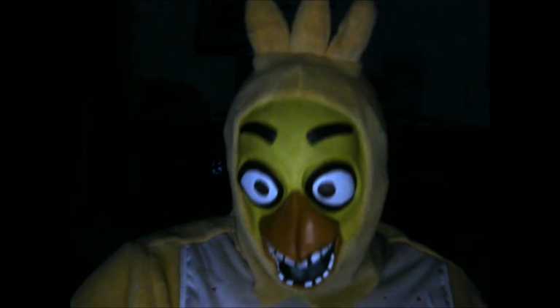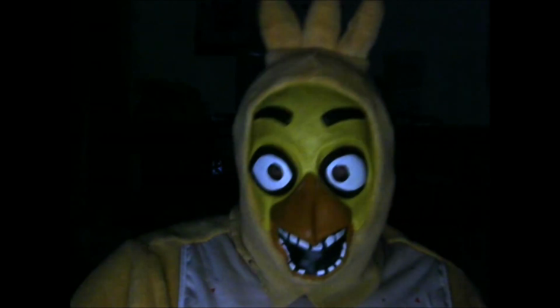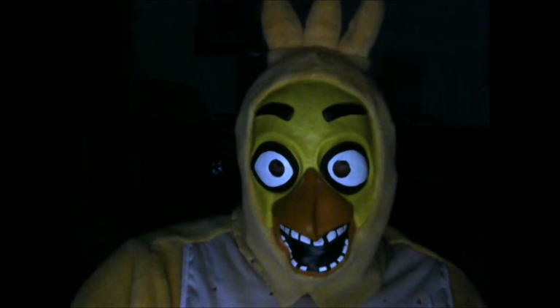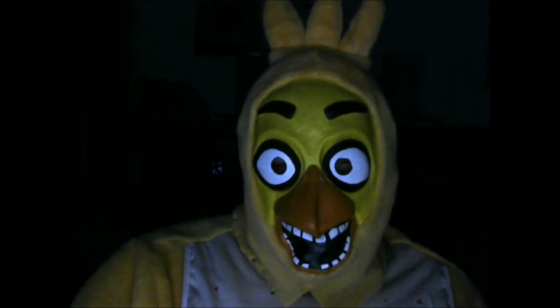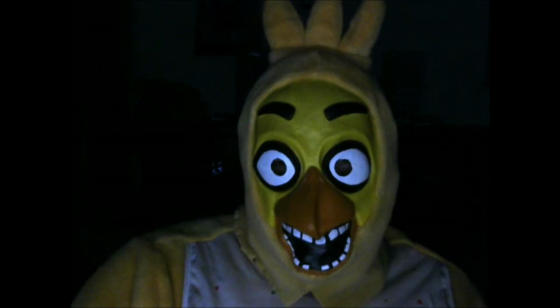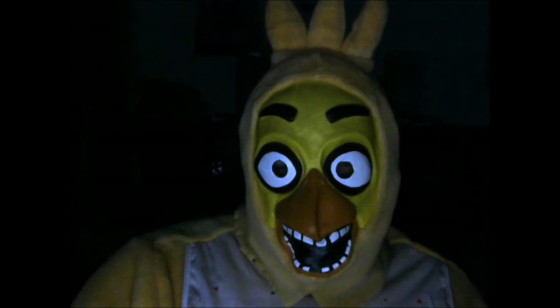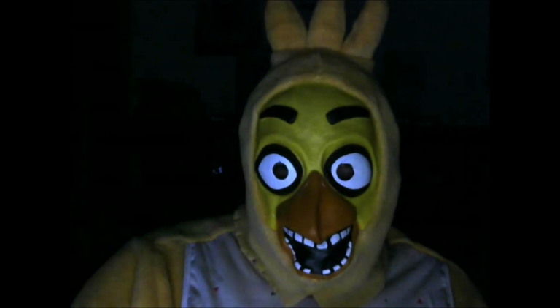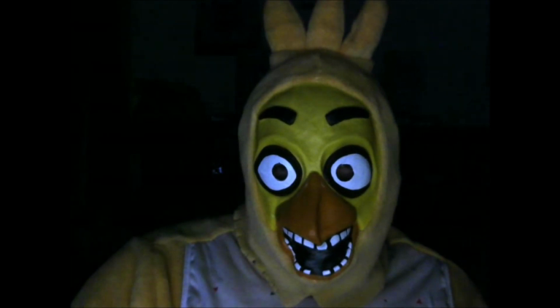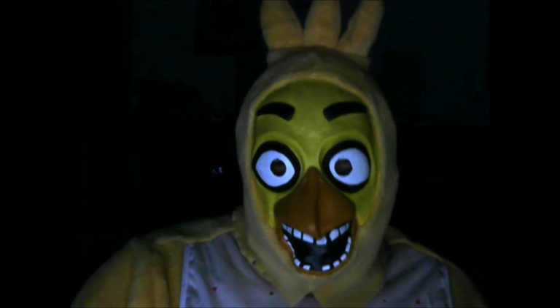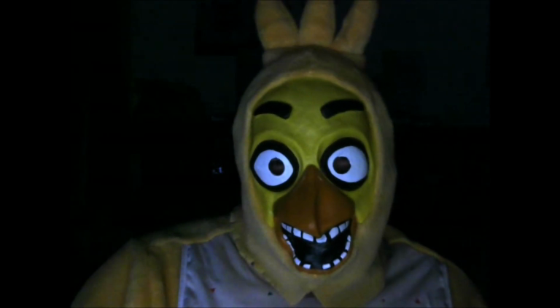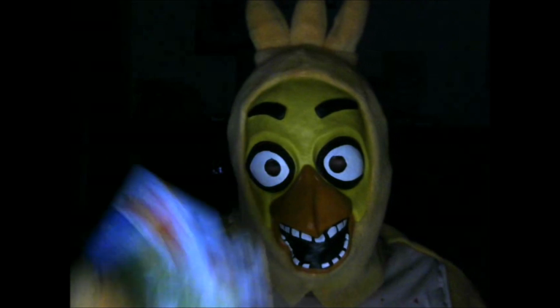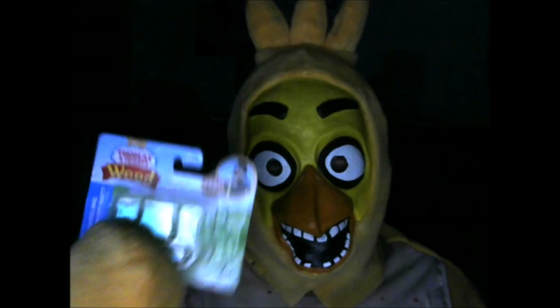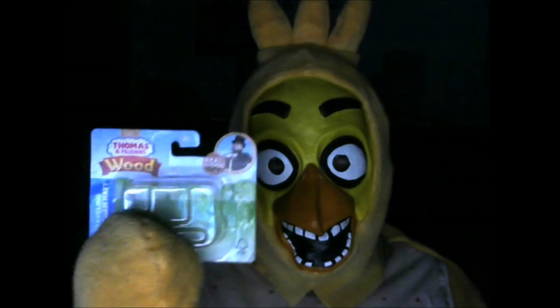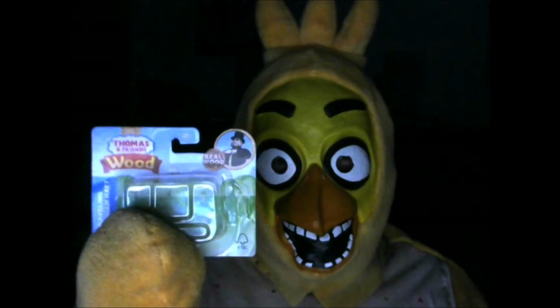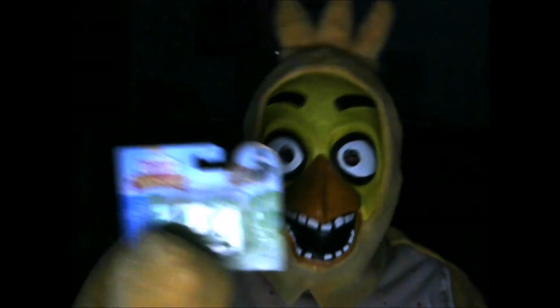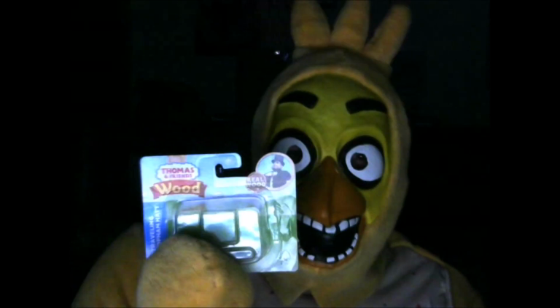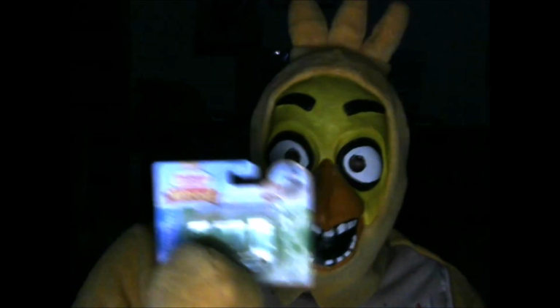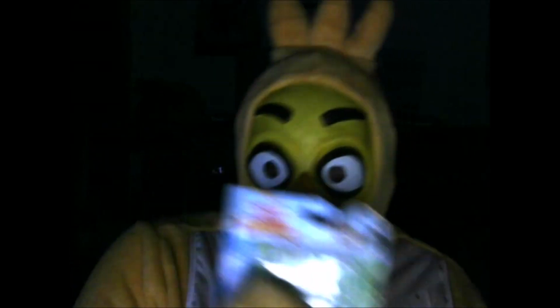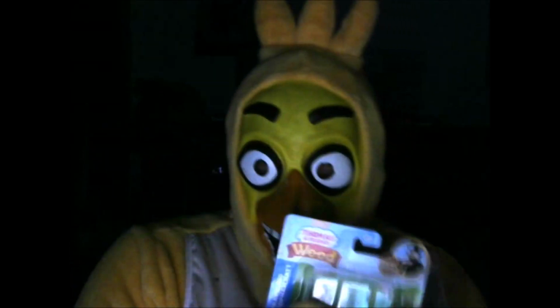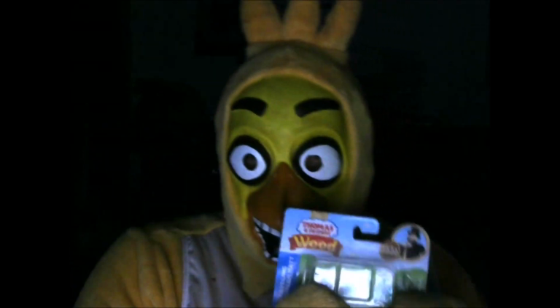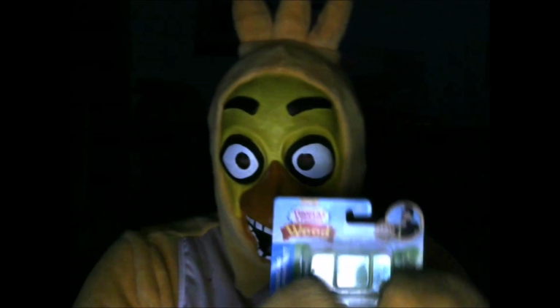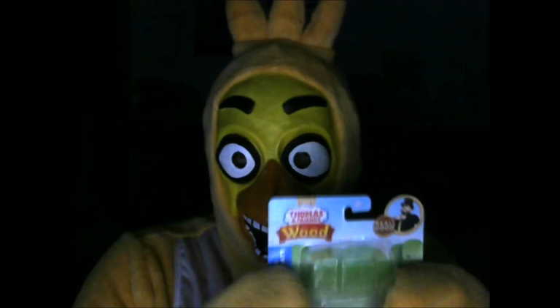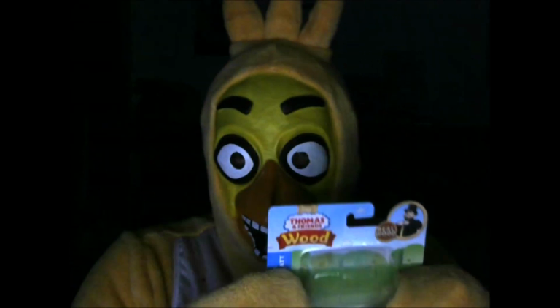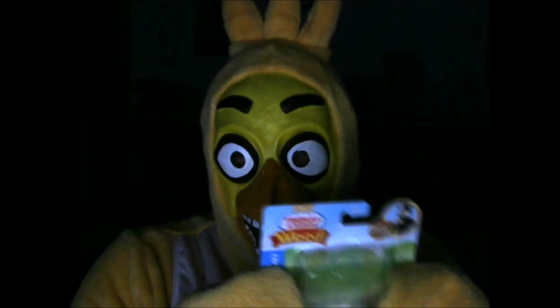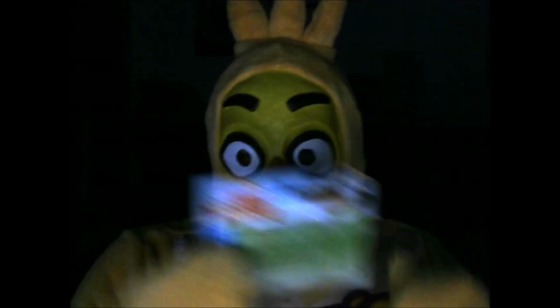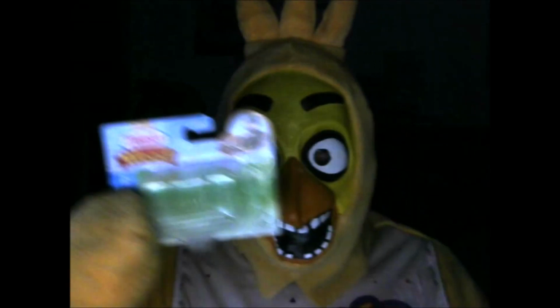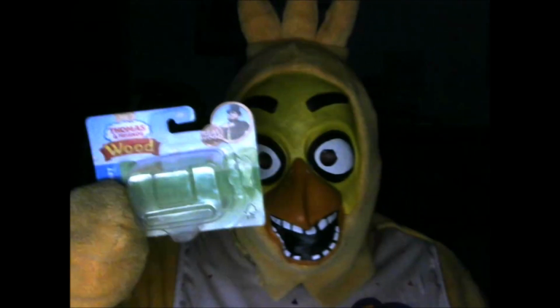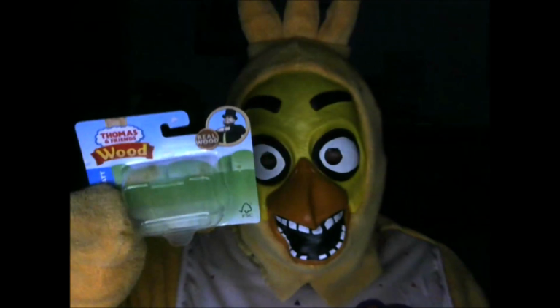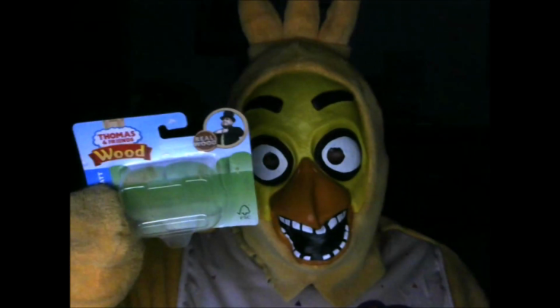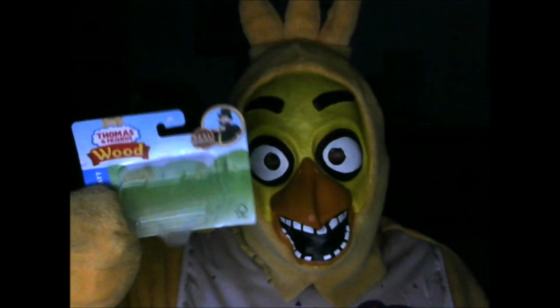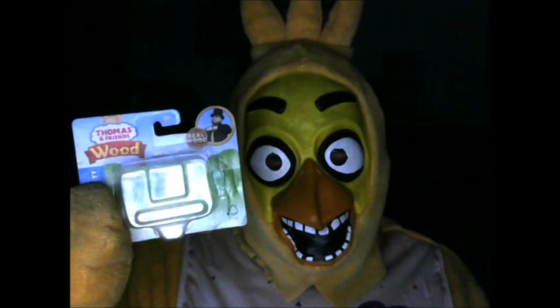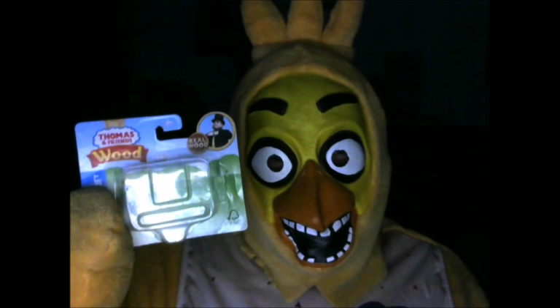Now I'm going to show you the box. You see it here? Very cool, isn't it?